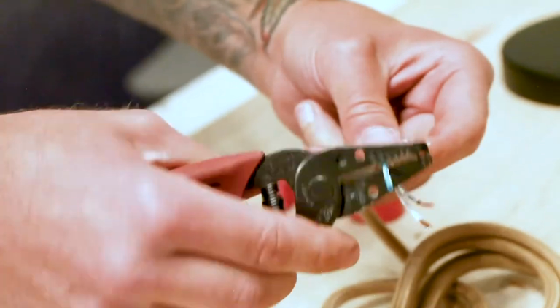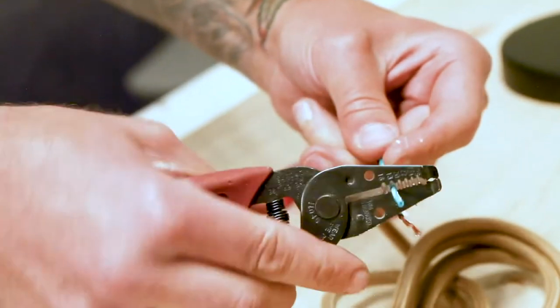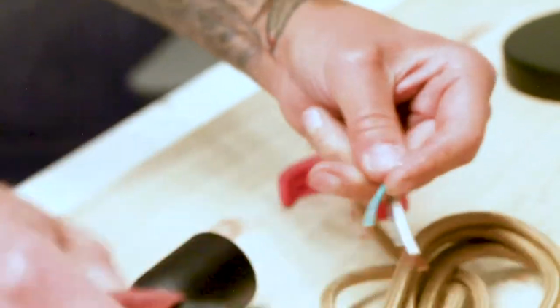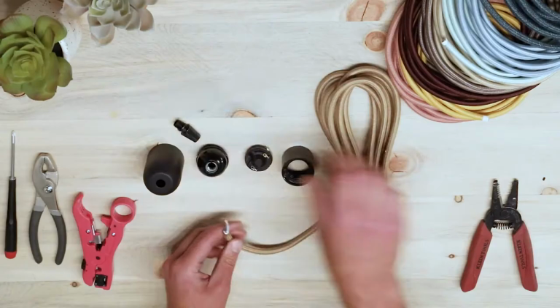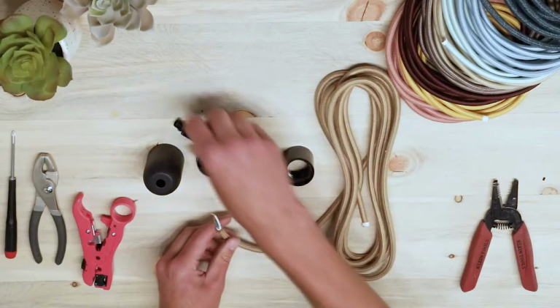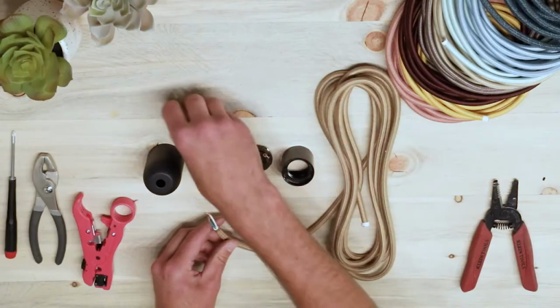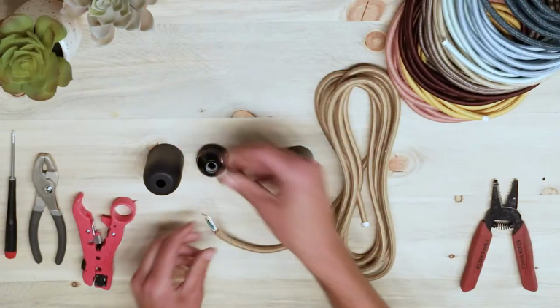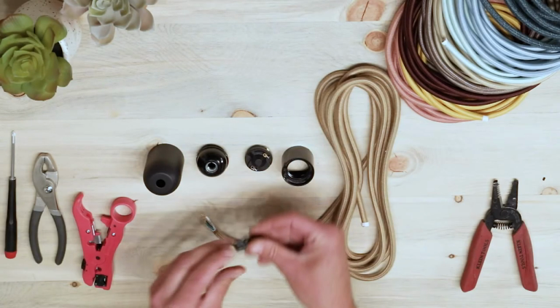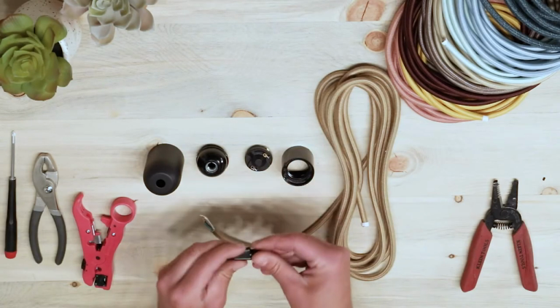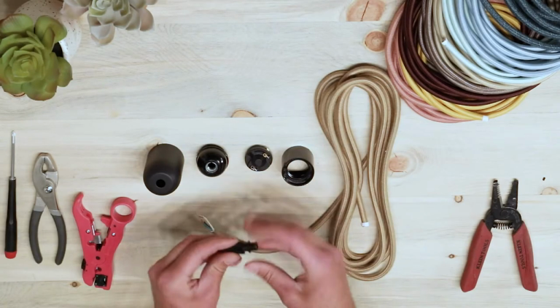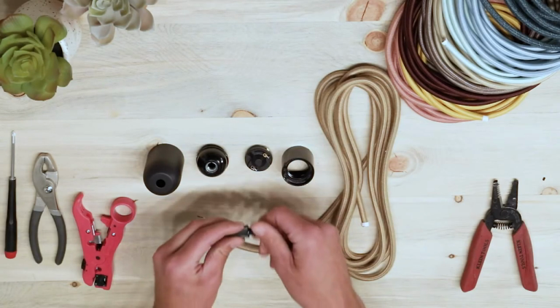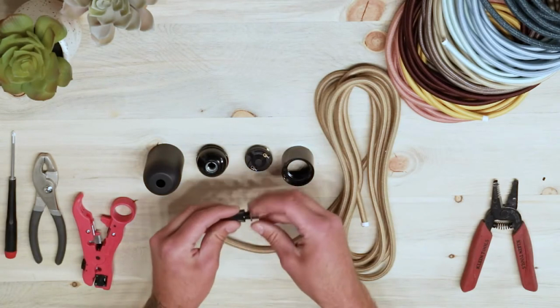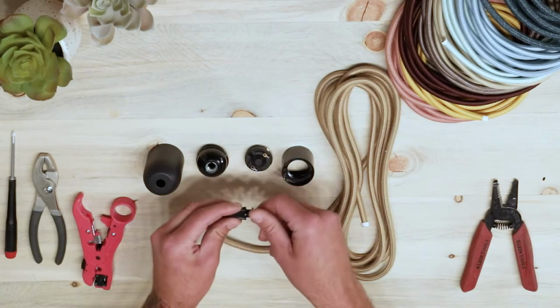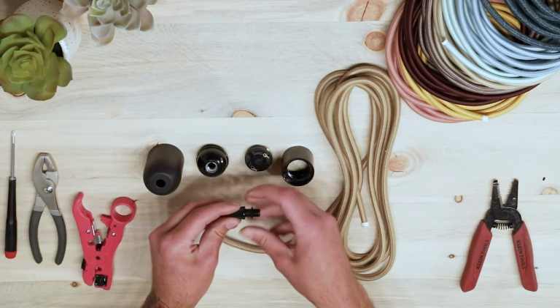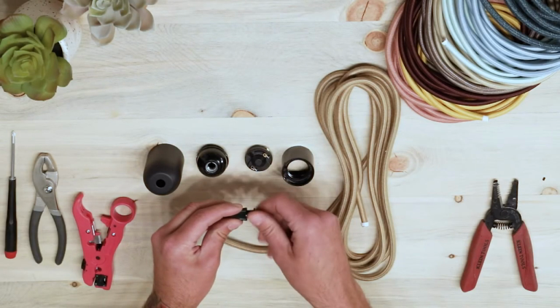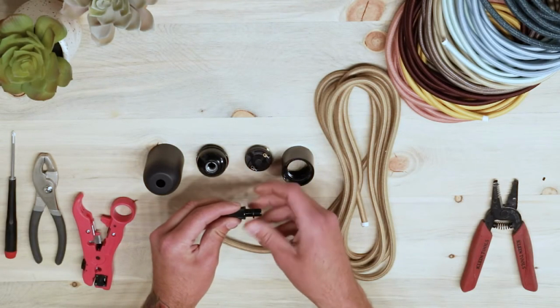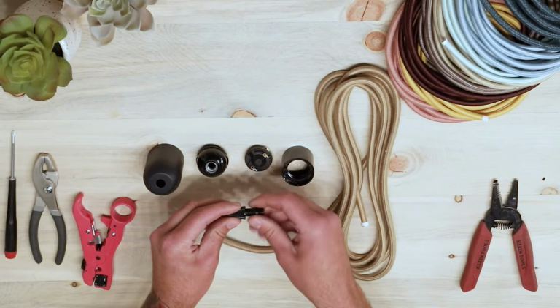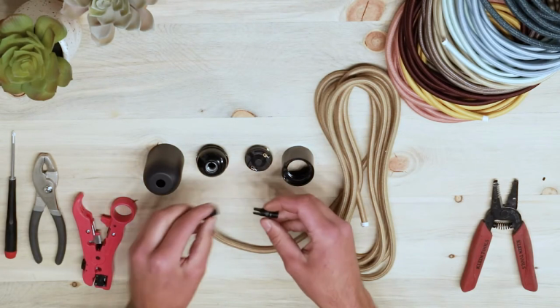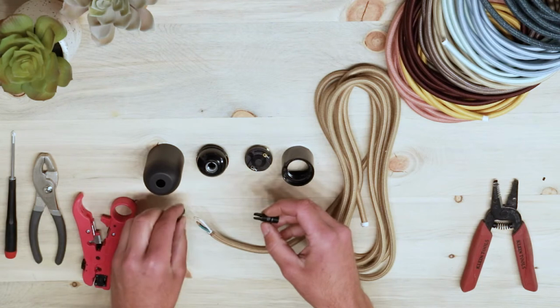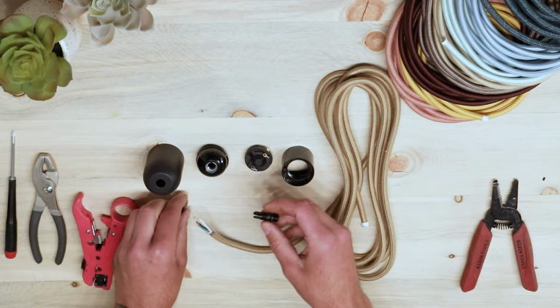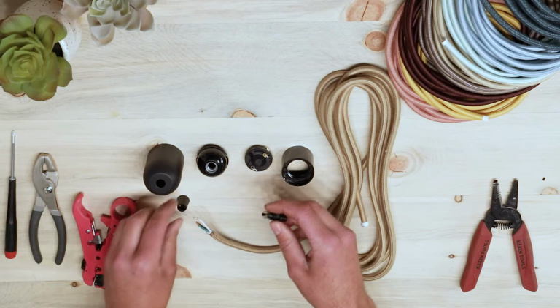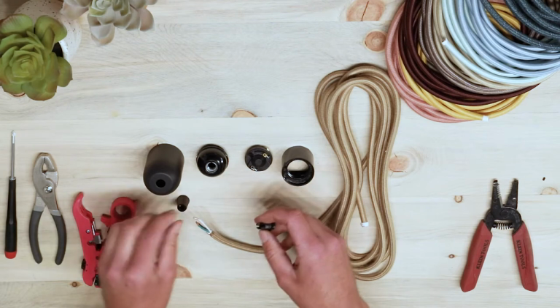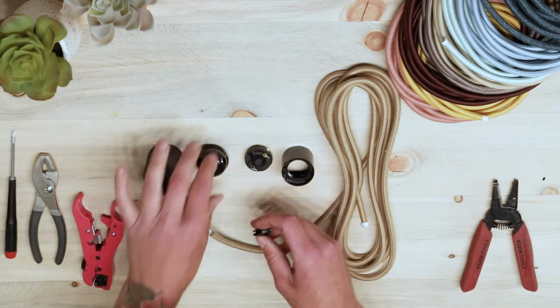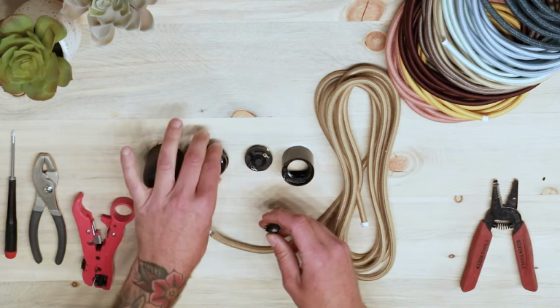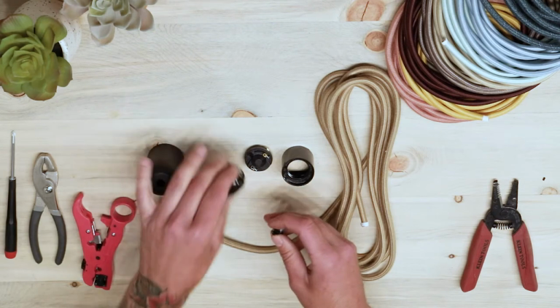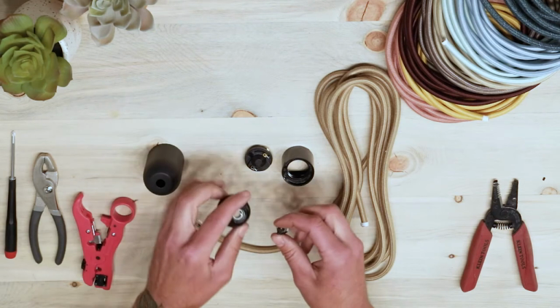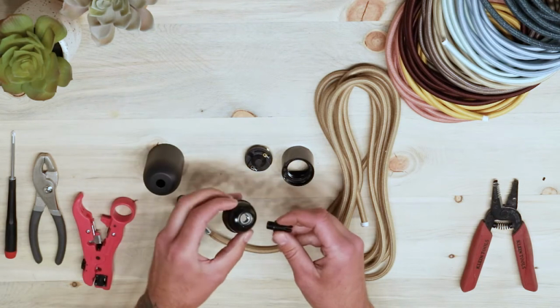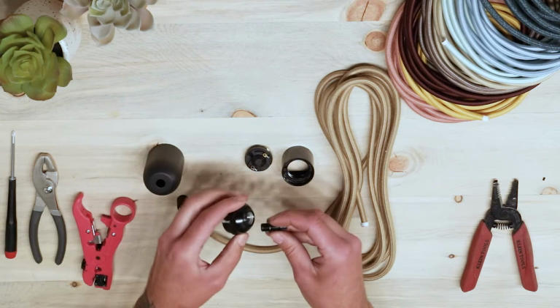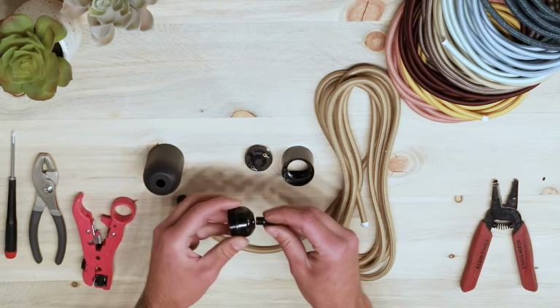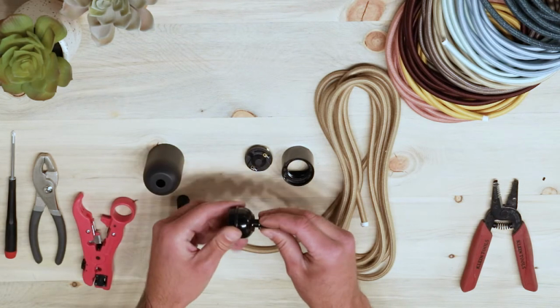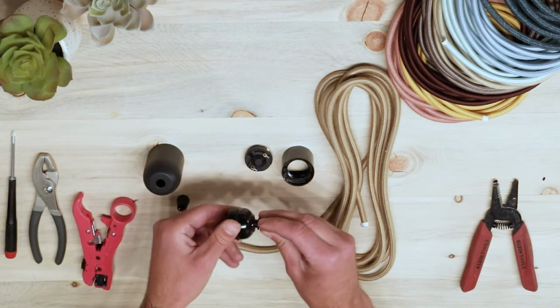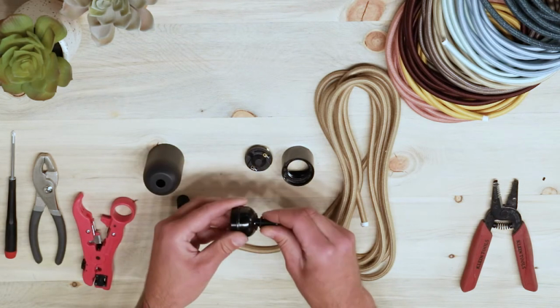Take the male end of your cord grip and thread the bottom of it into the top of the socket cap. You may need a wrench to thread it until completely secured.